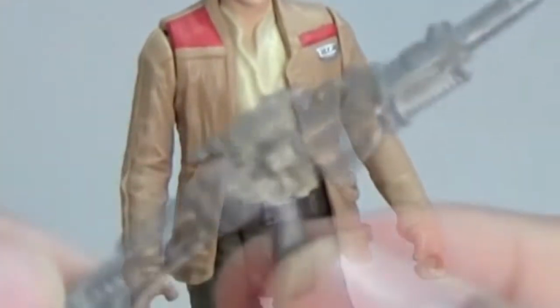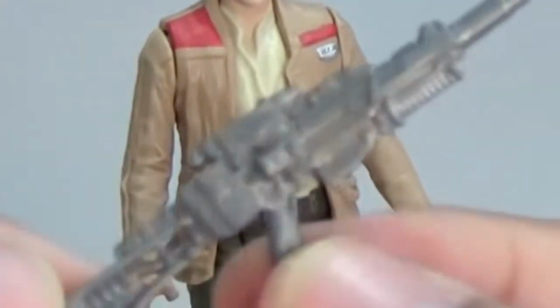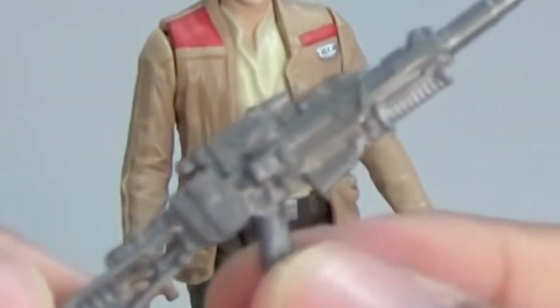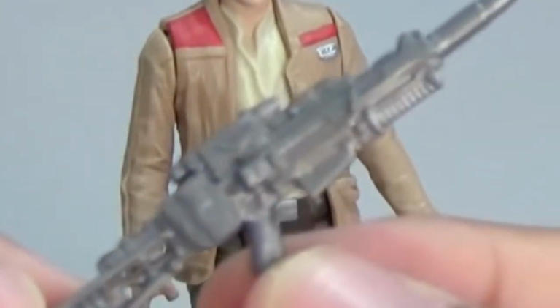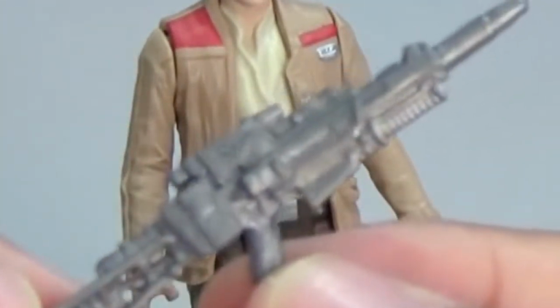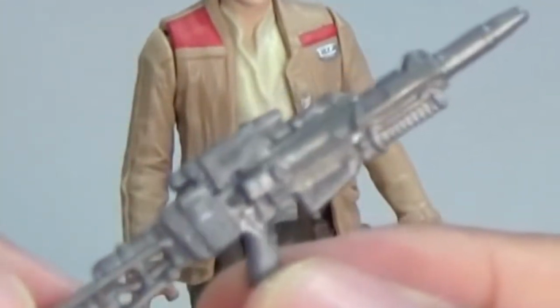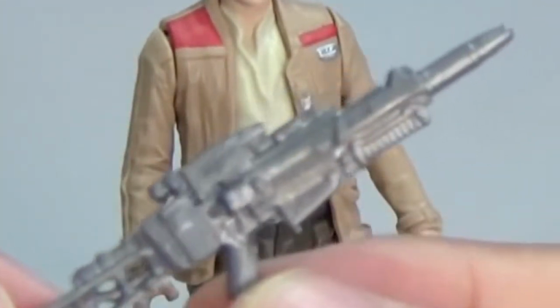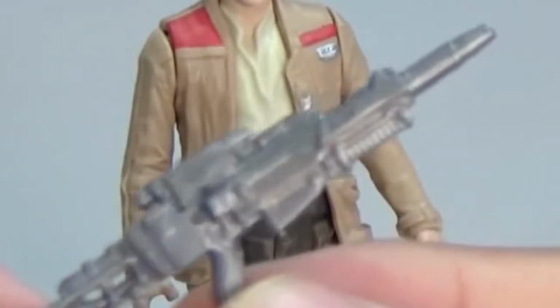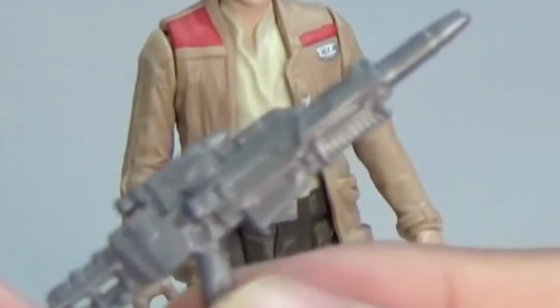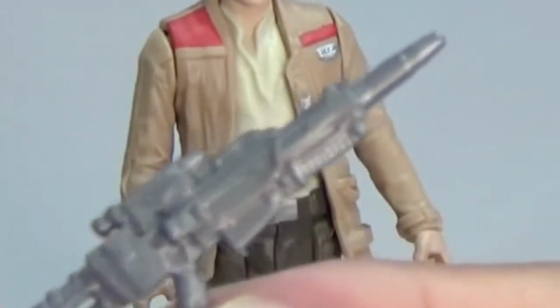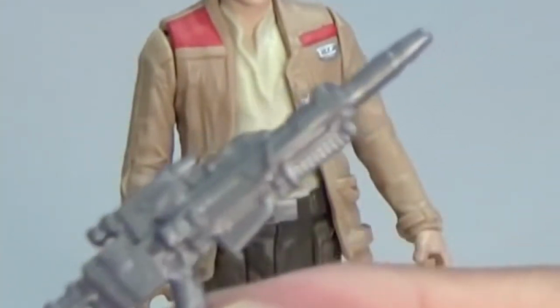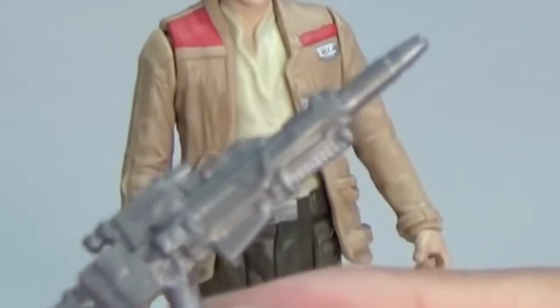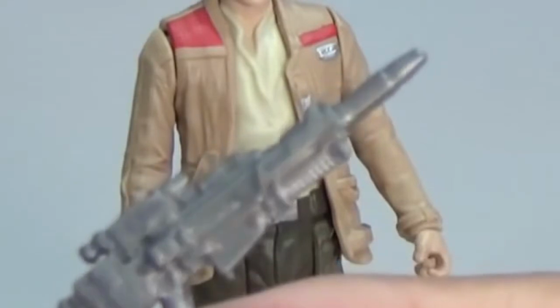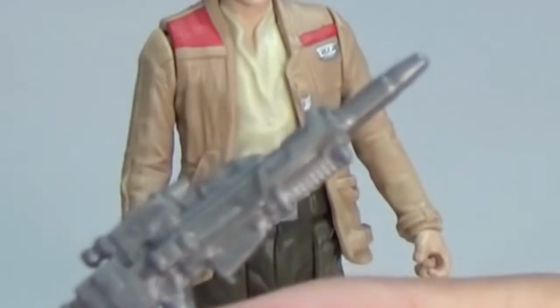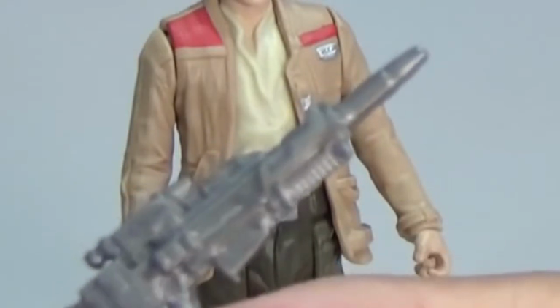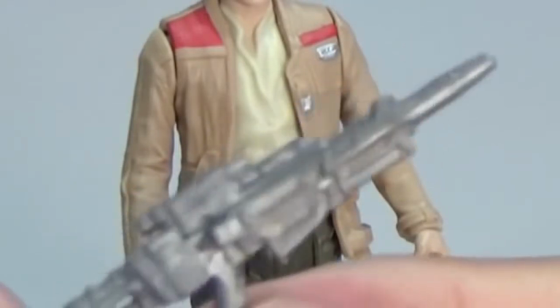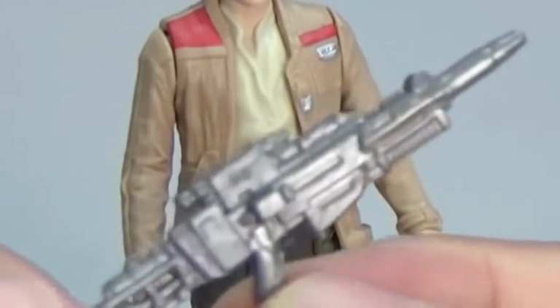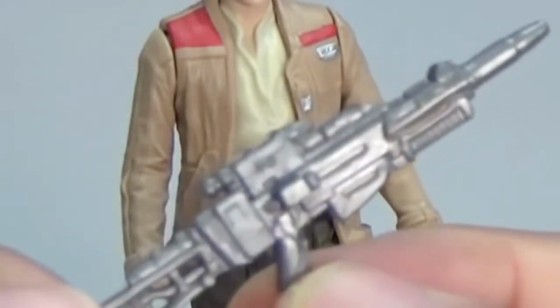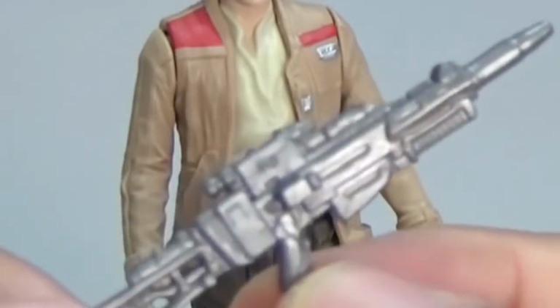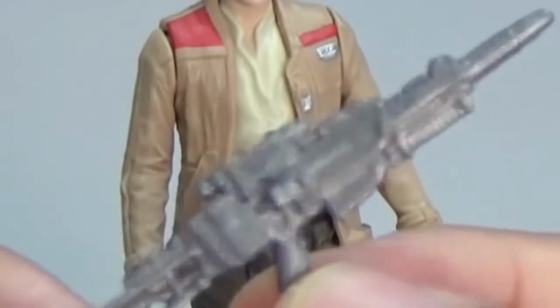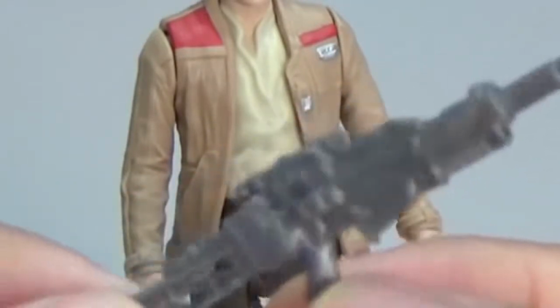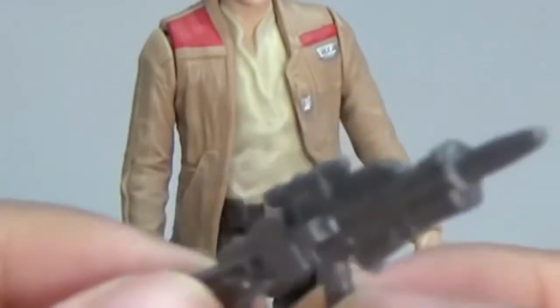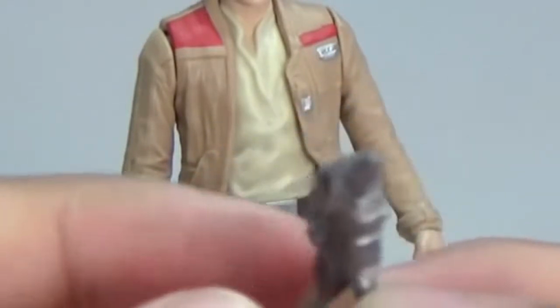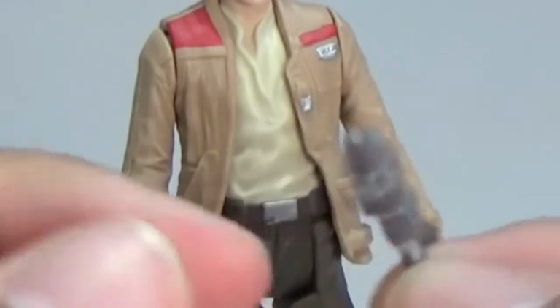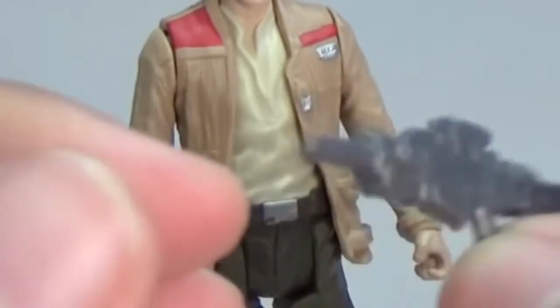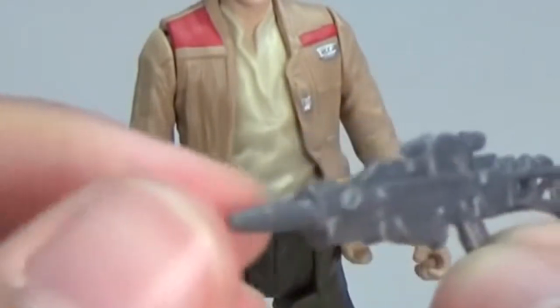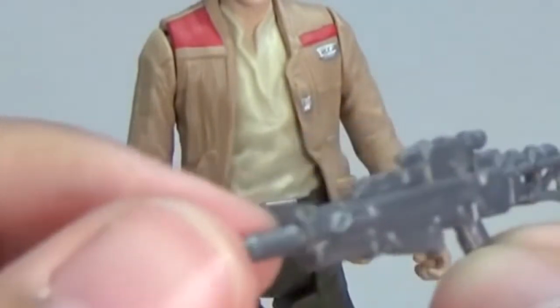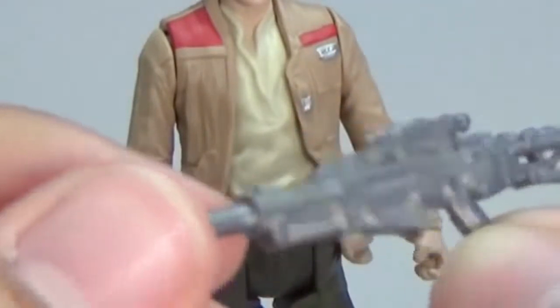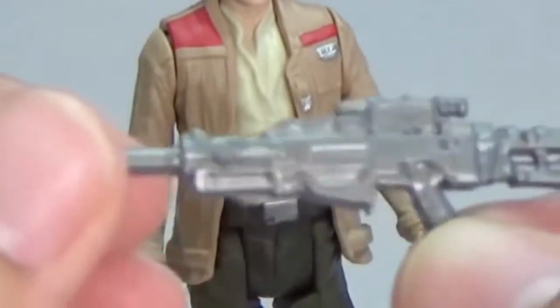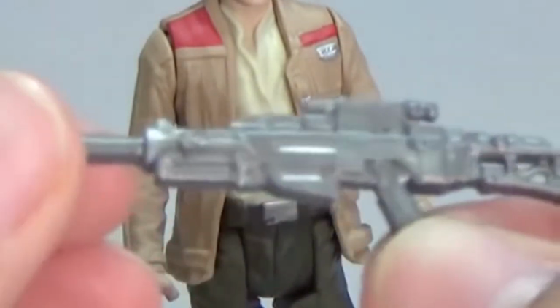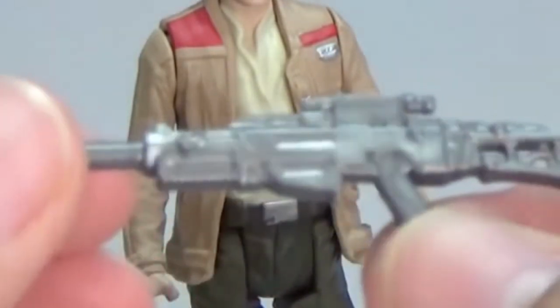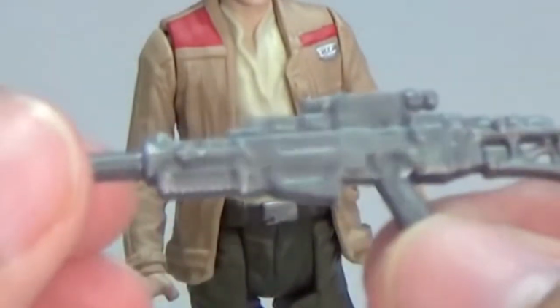This is his weapon — it's a blaster rifle. It is actually detachable from his hand.